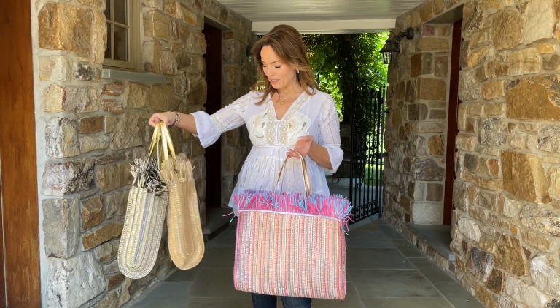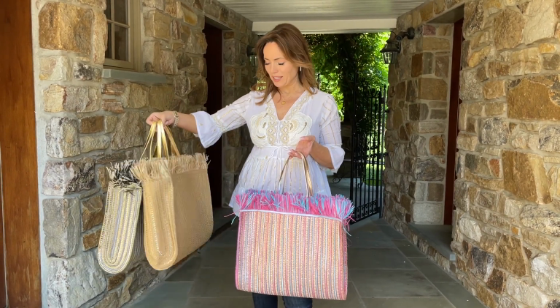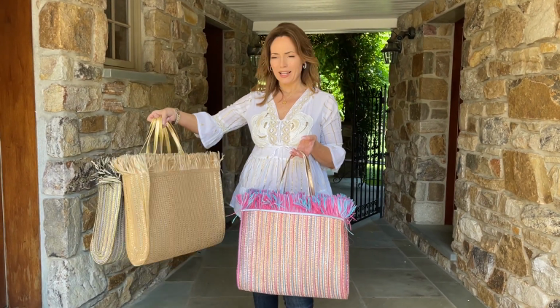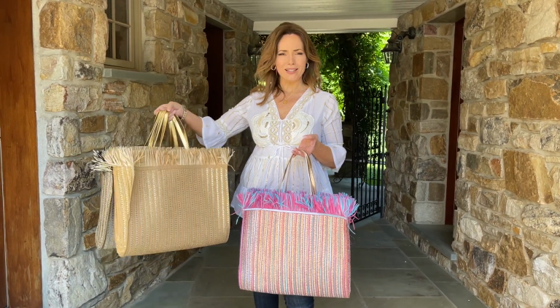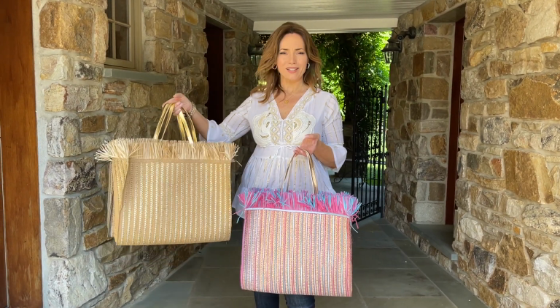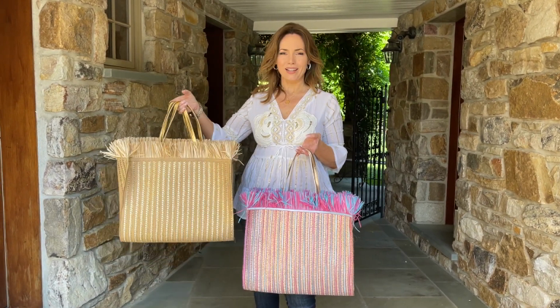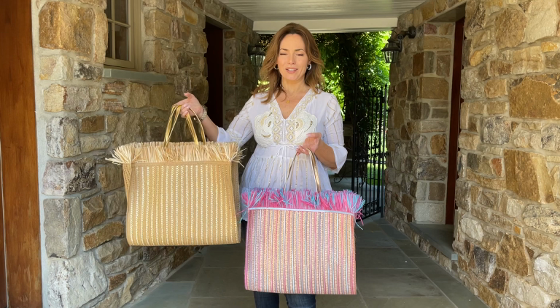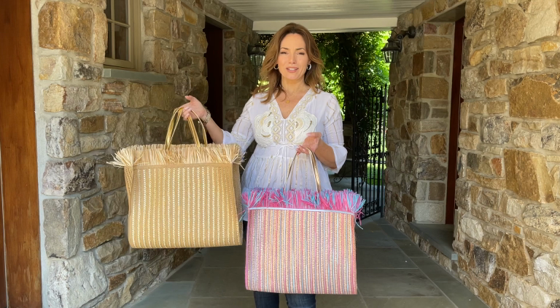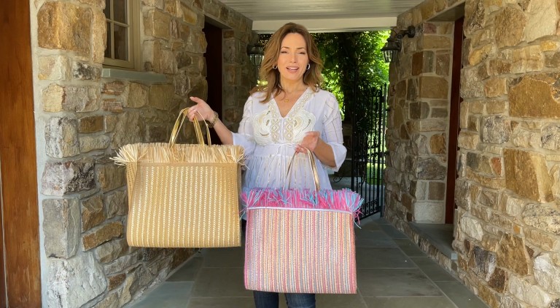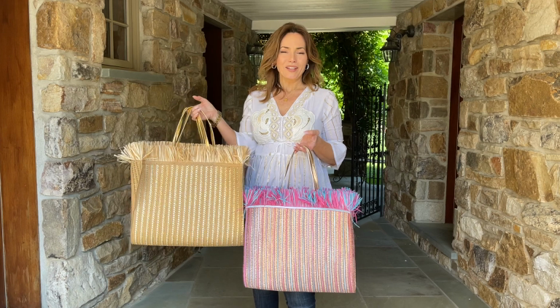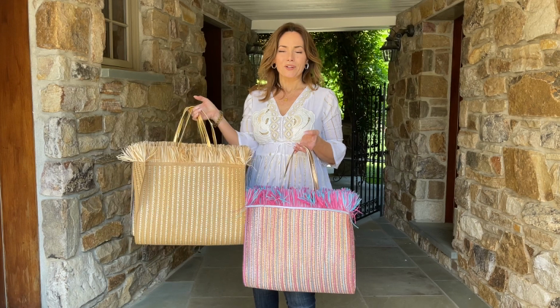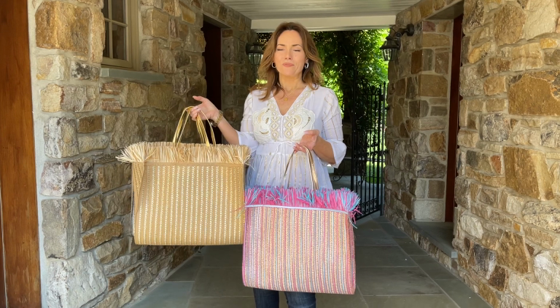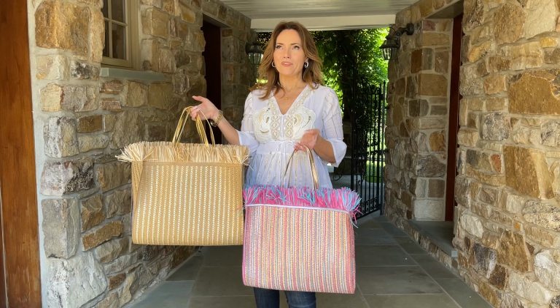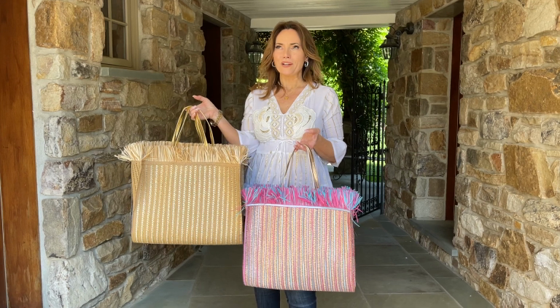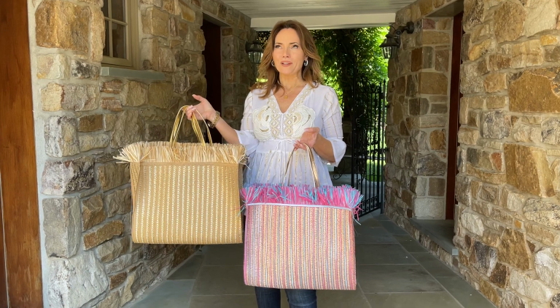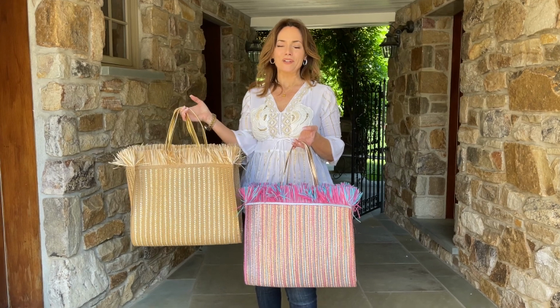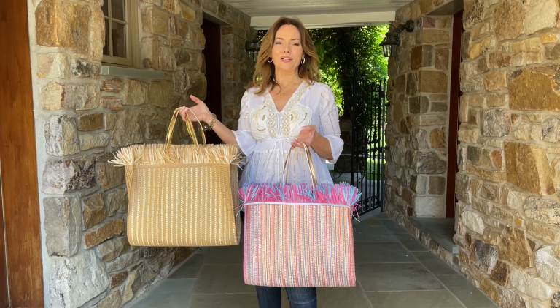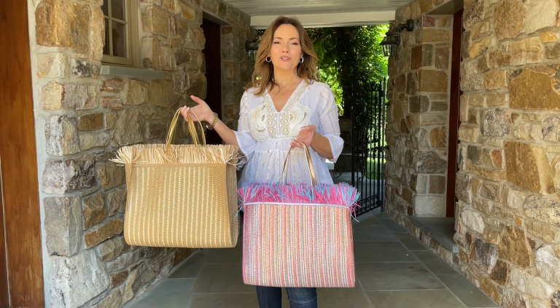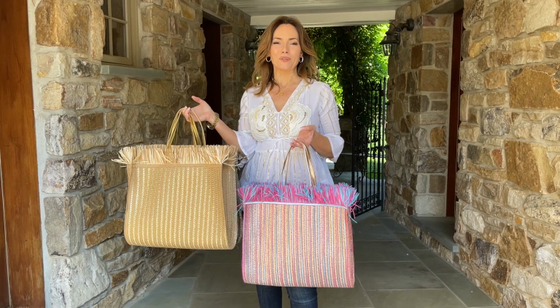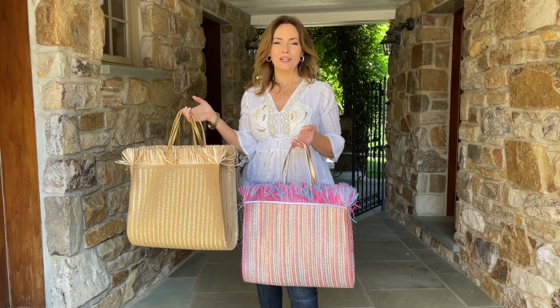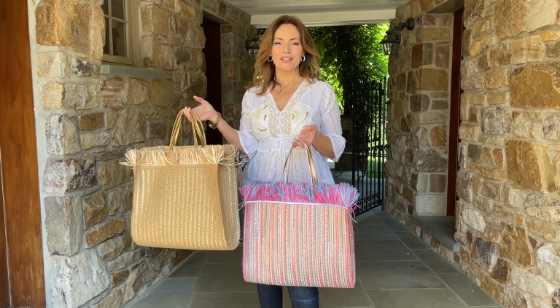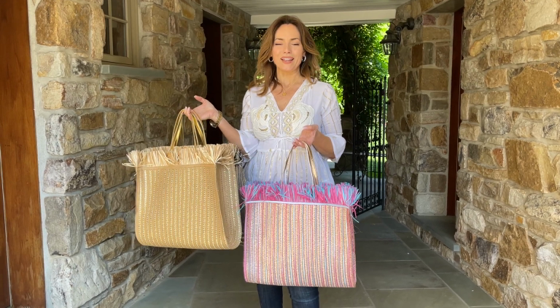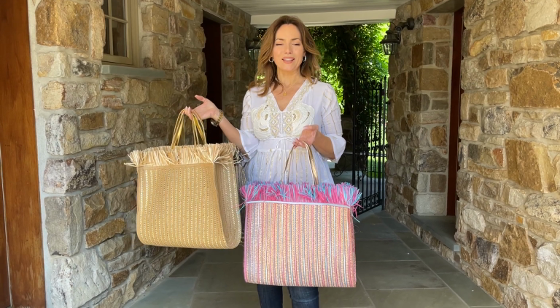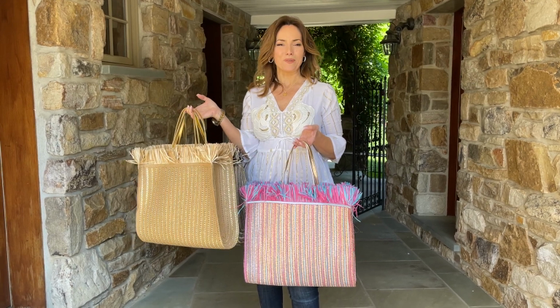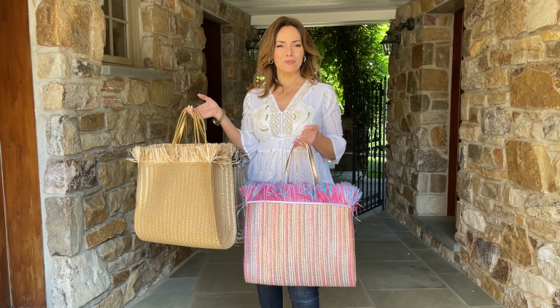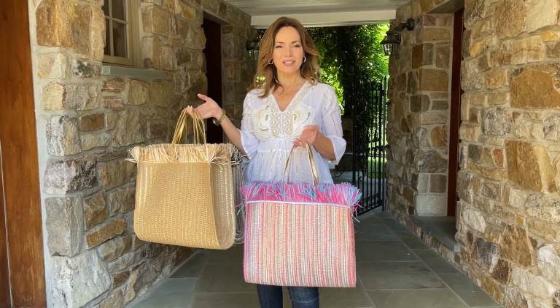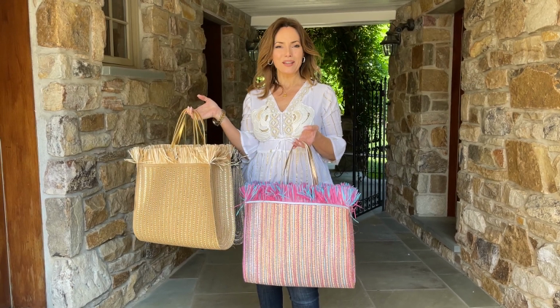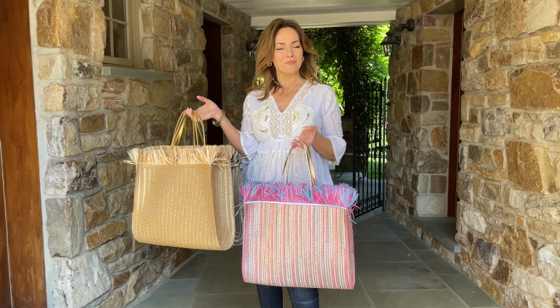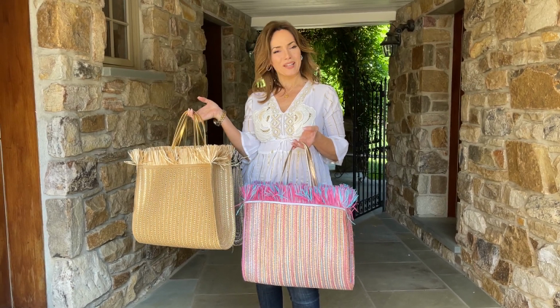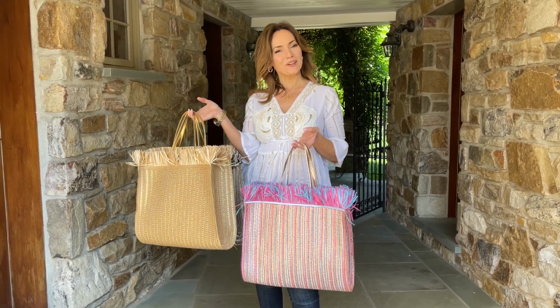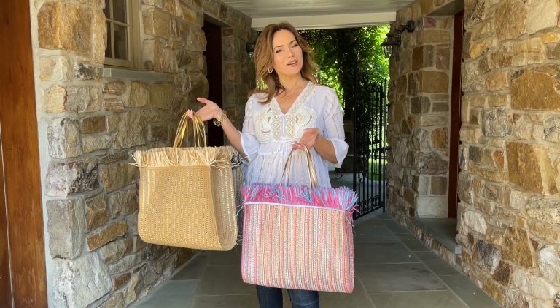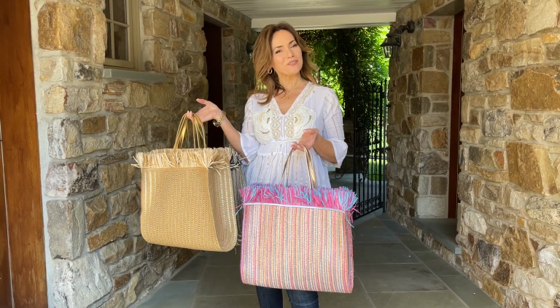These are the bags that you love to carry. They look like summertime, they have a lot of style, they're very luxurious, and they really make your outfit.